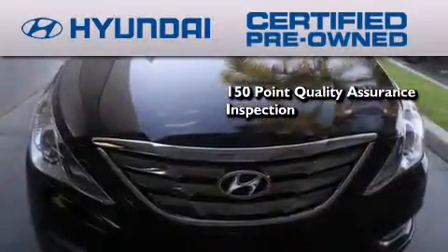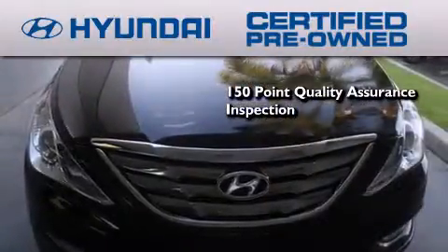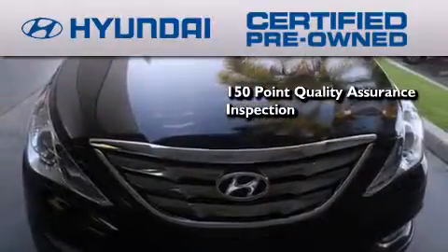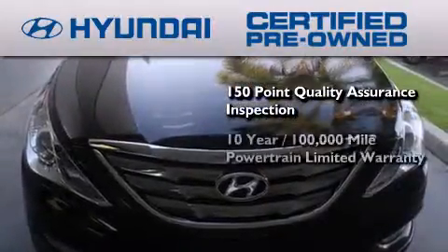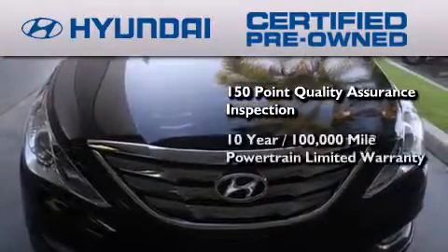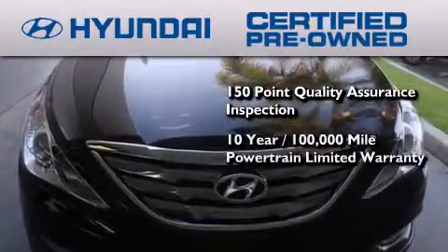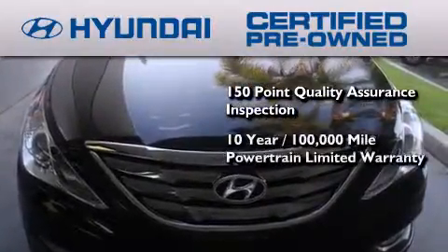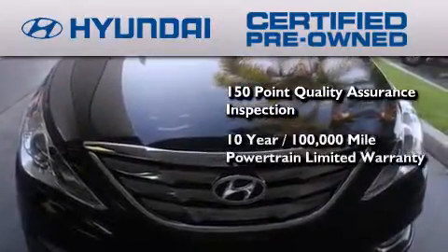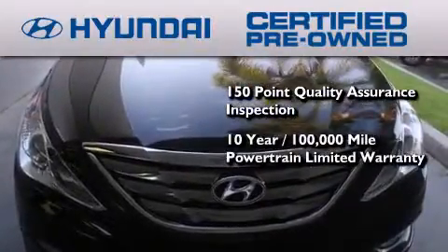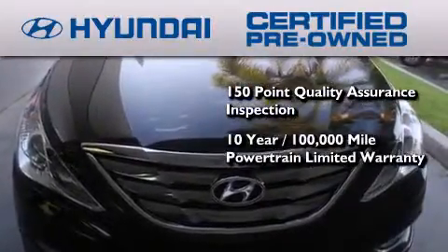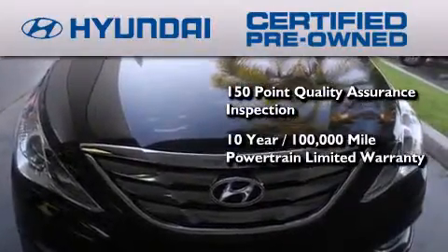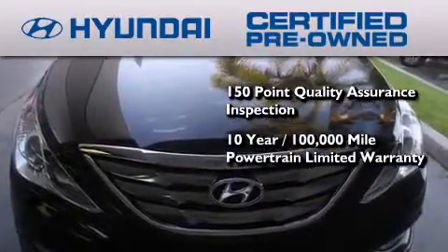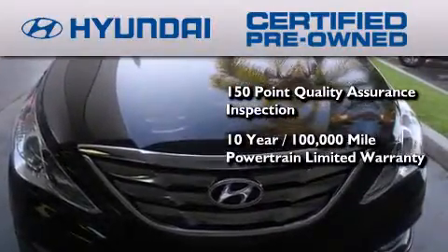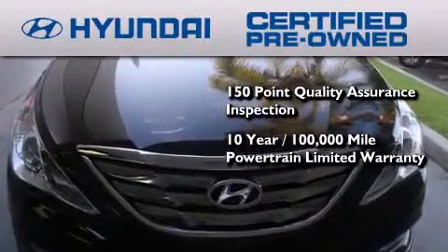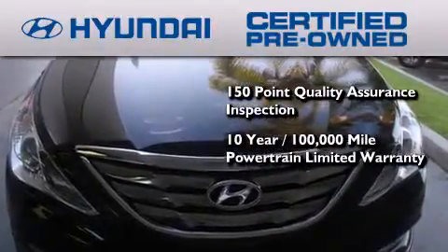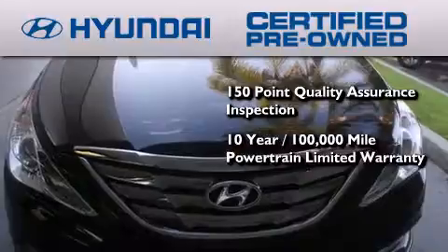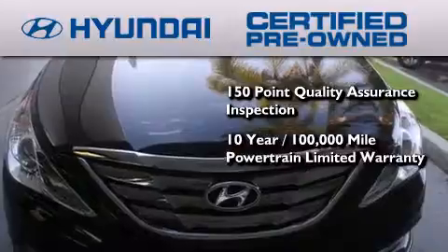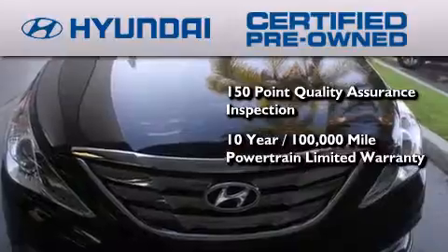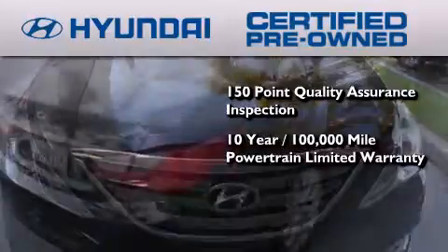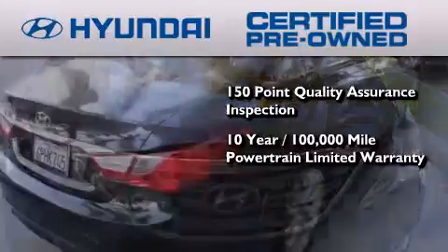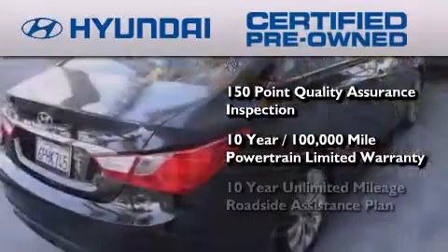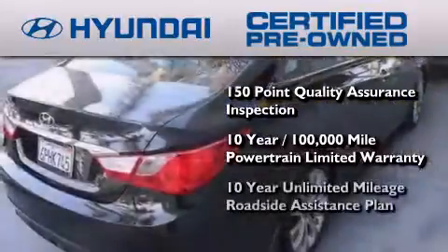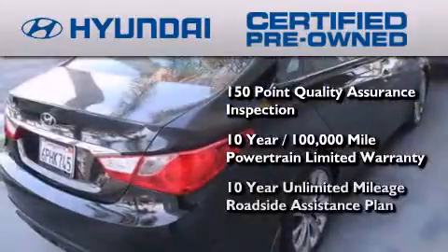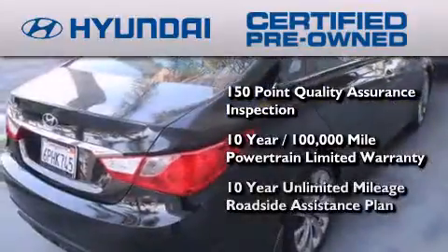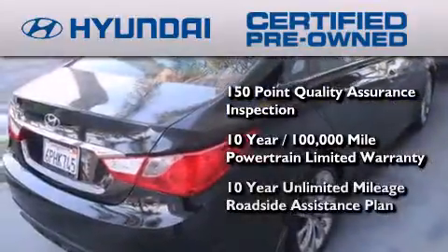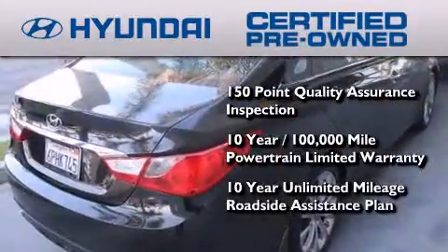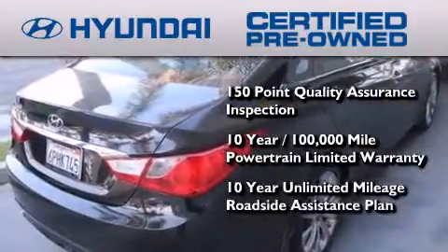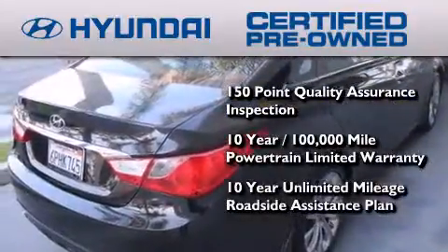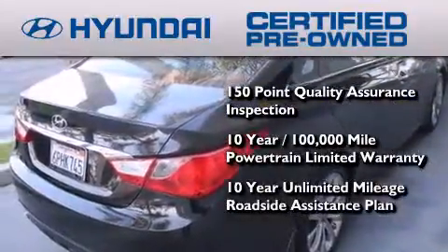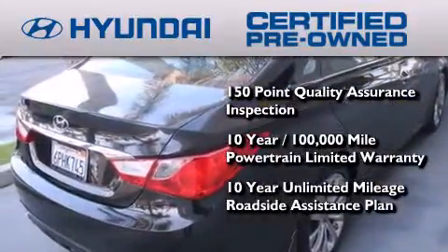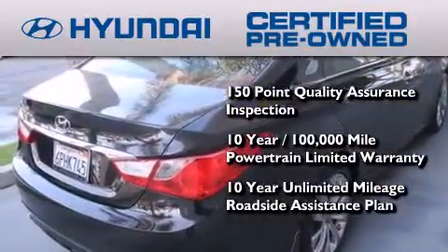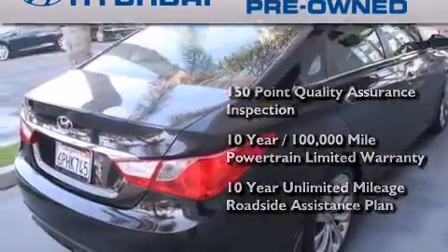a 10-year, 100,000-mile powertrain limited warranty, and a 10-year unlimited mileage roadside assistance plan.